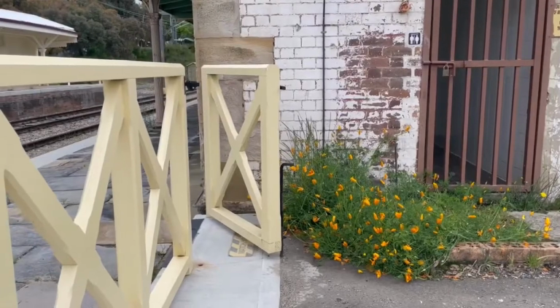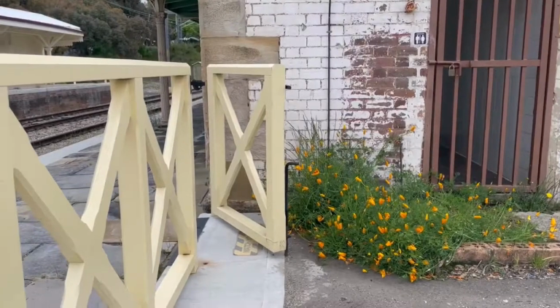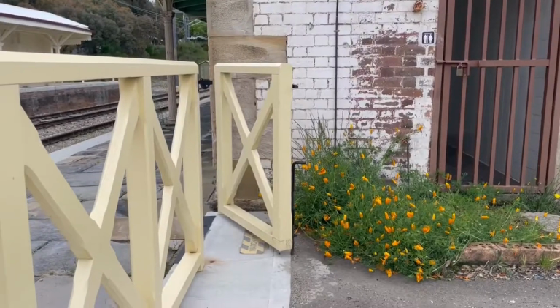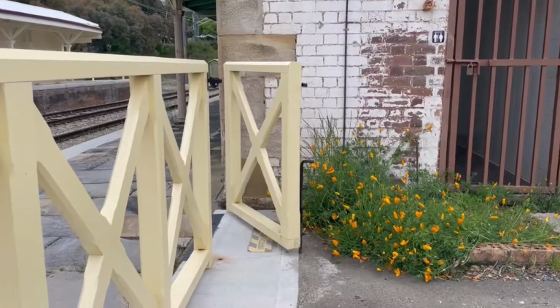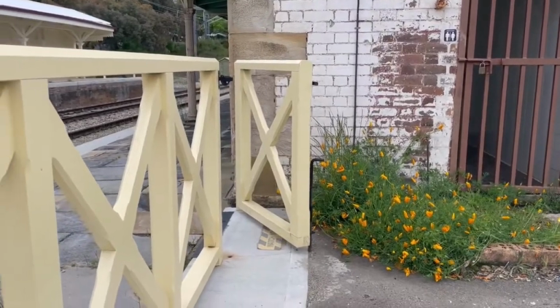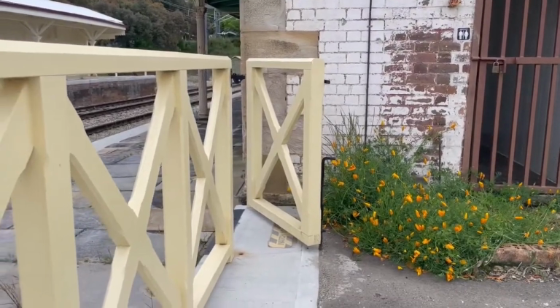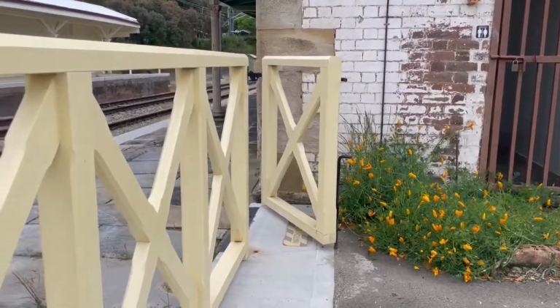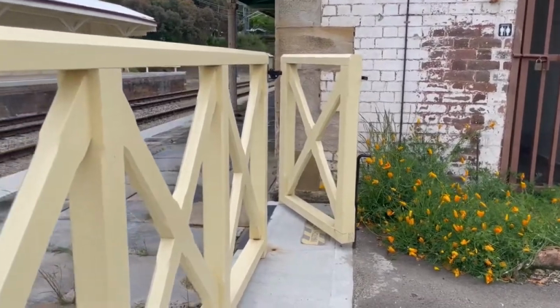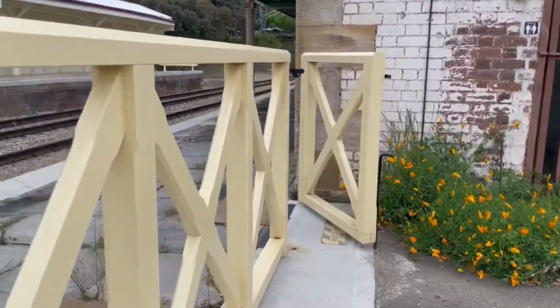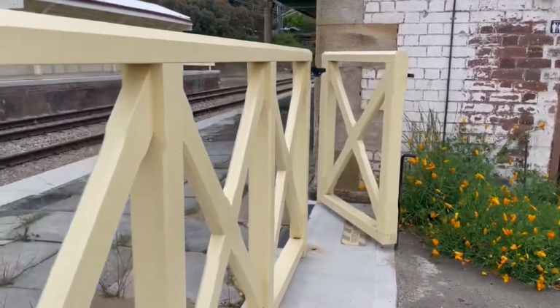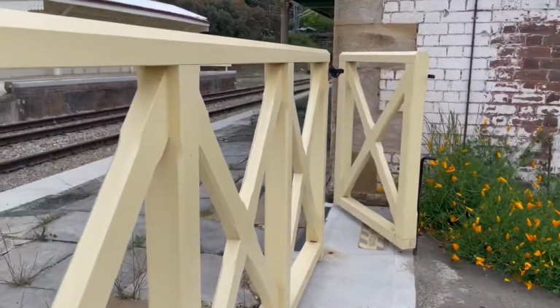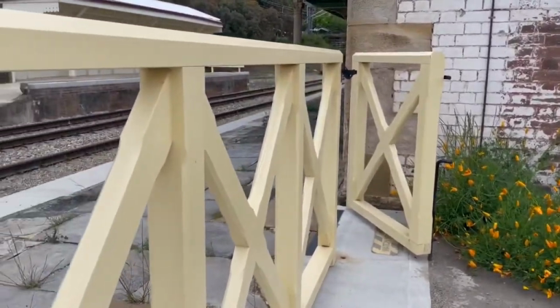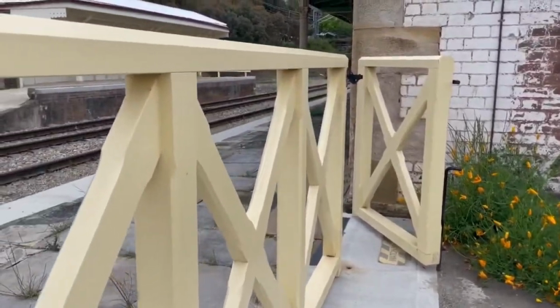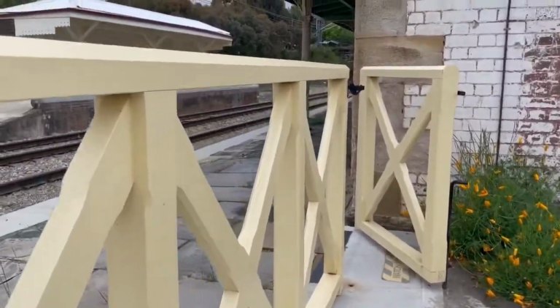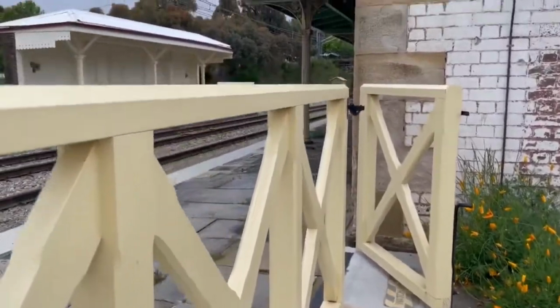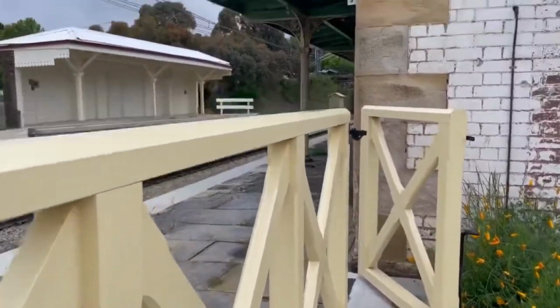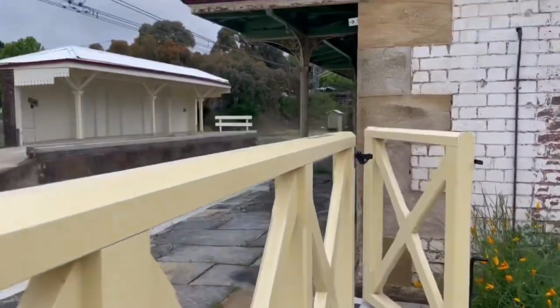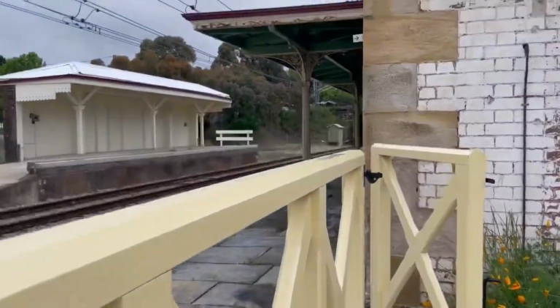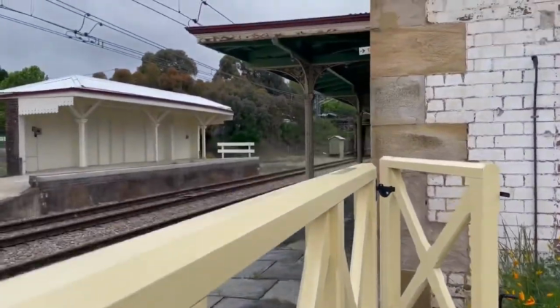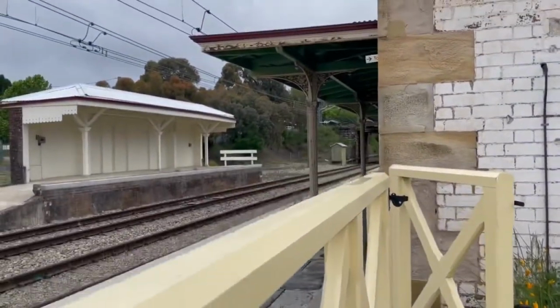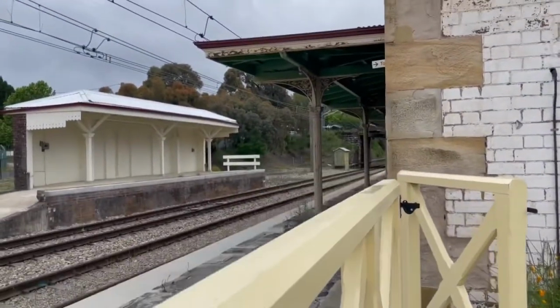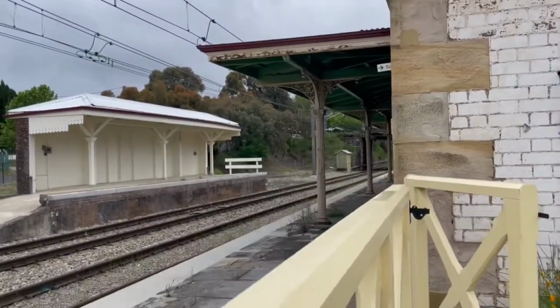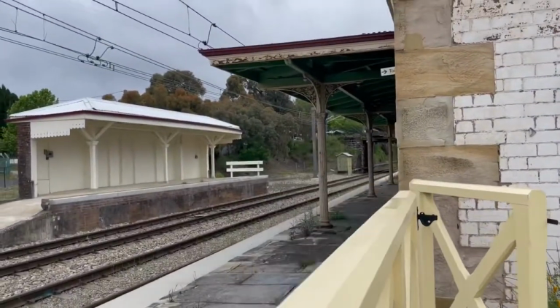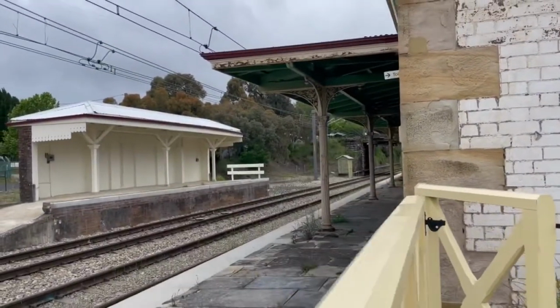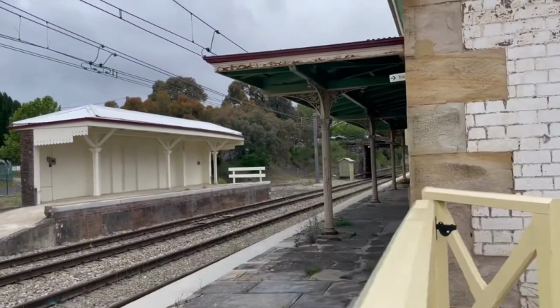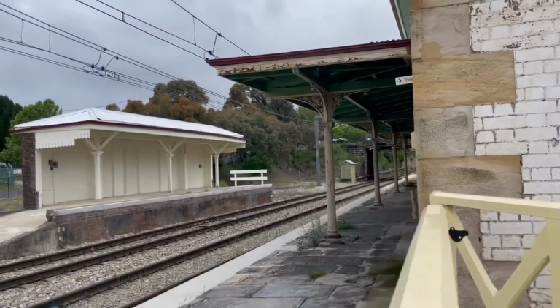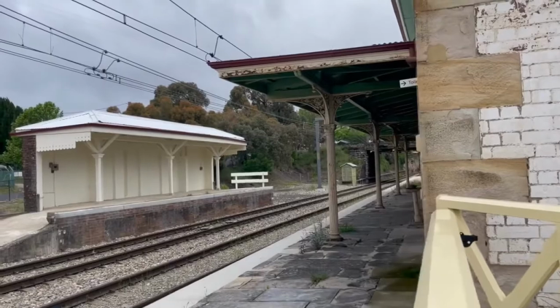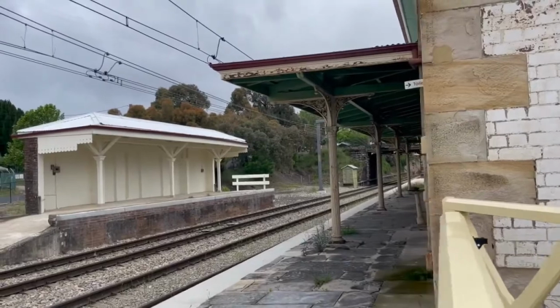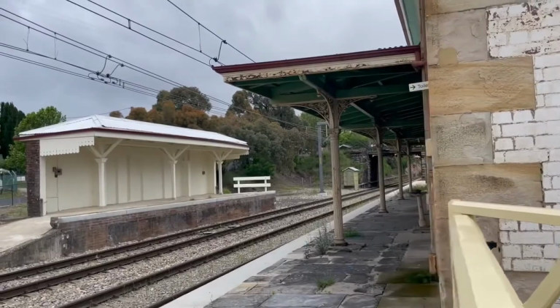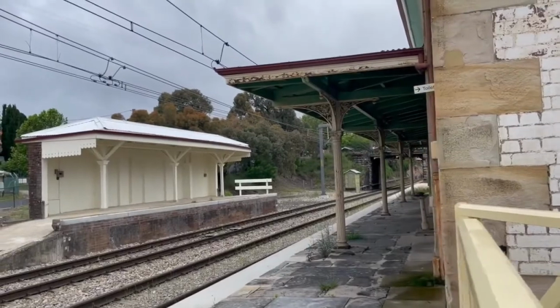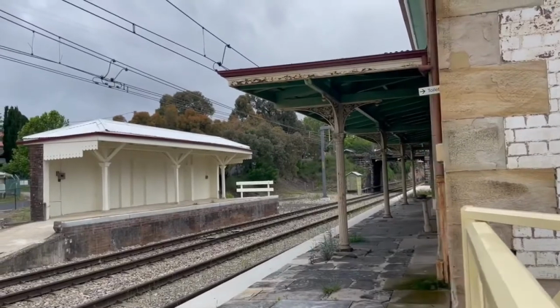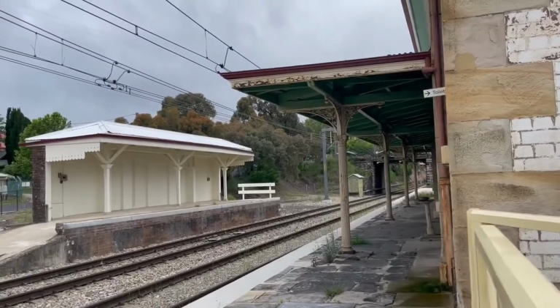We are currently near the station platform. Here is what it looks like.